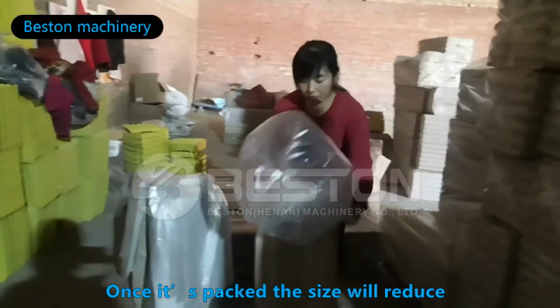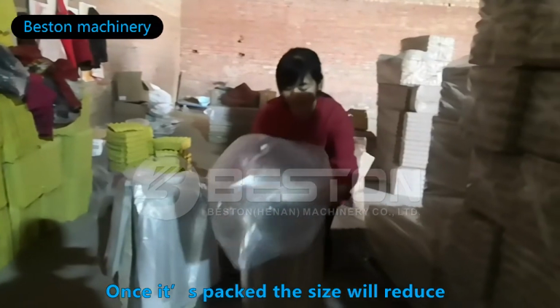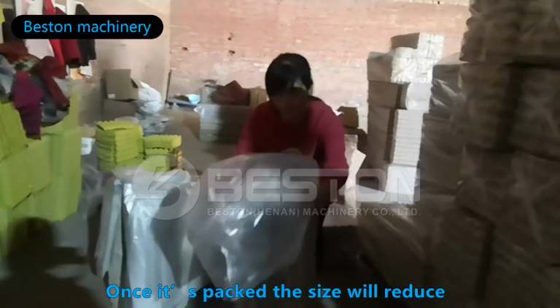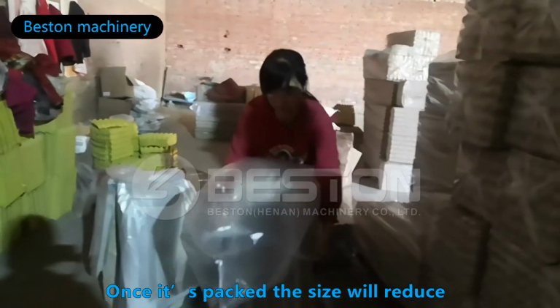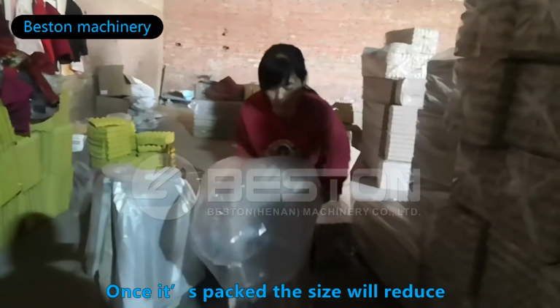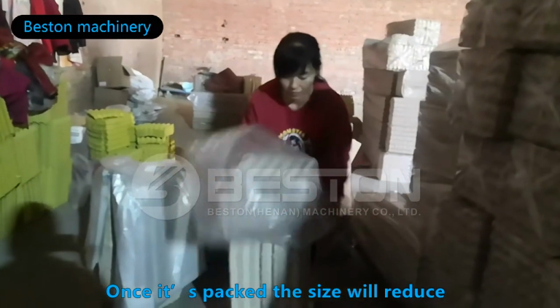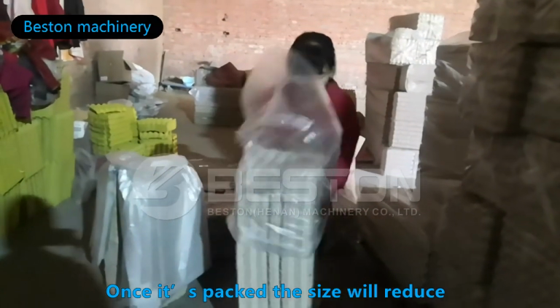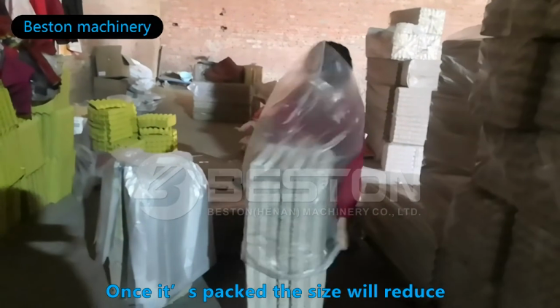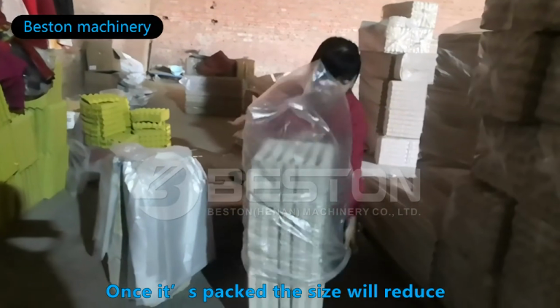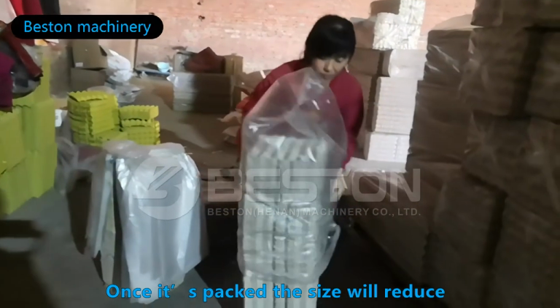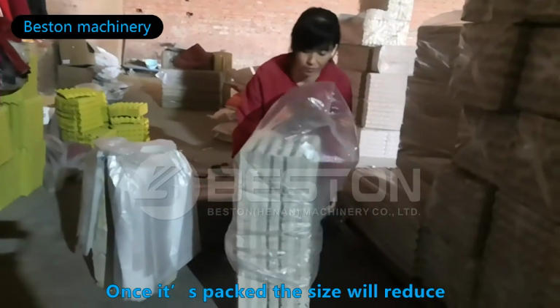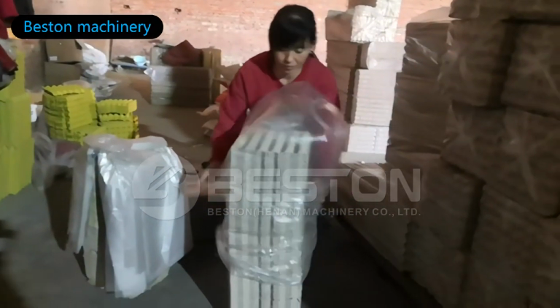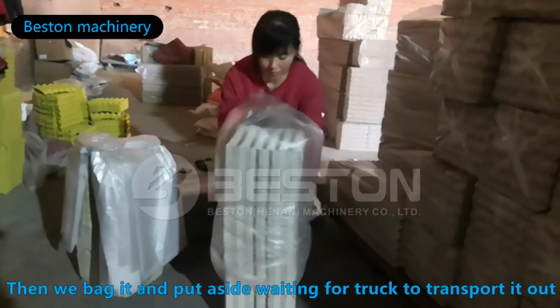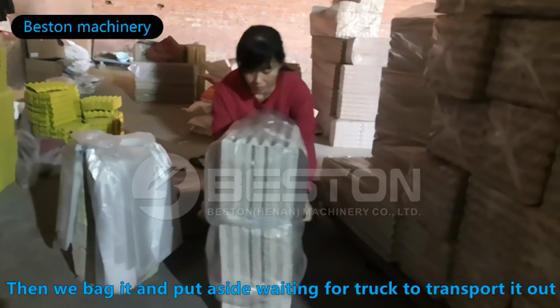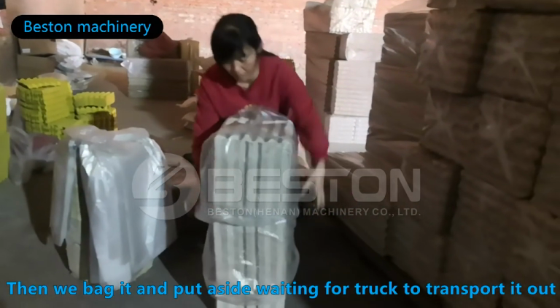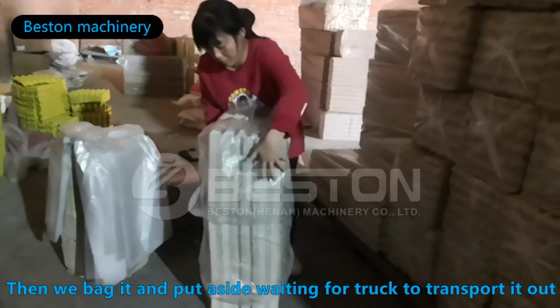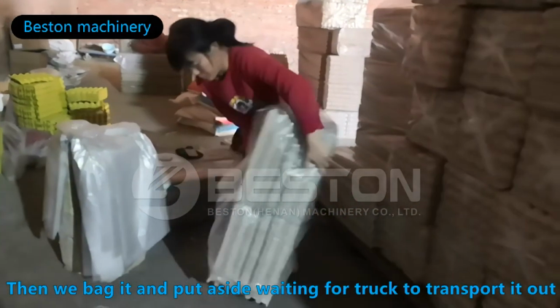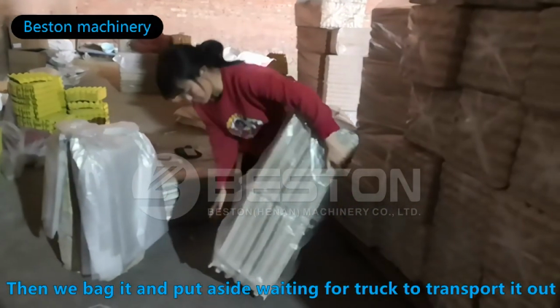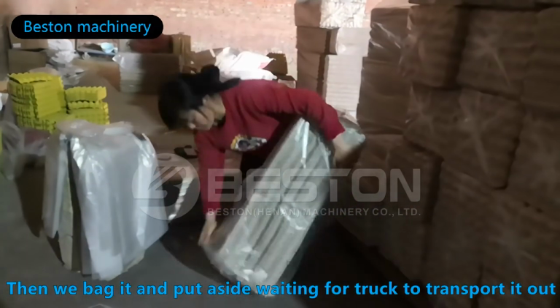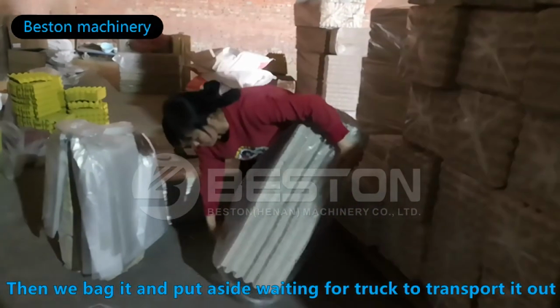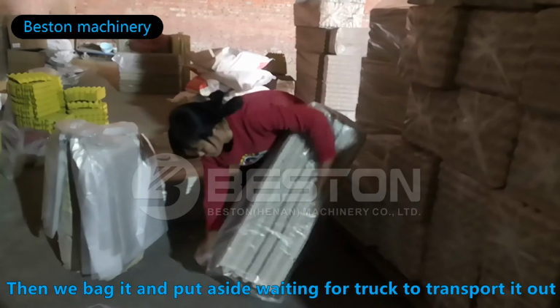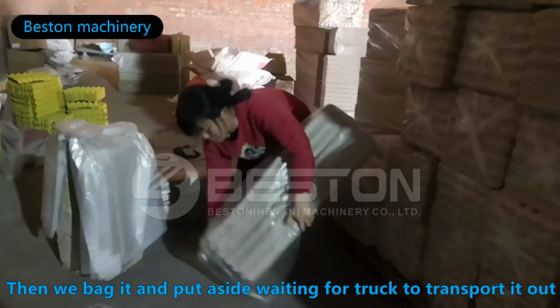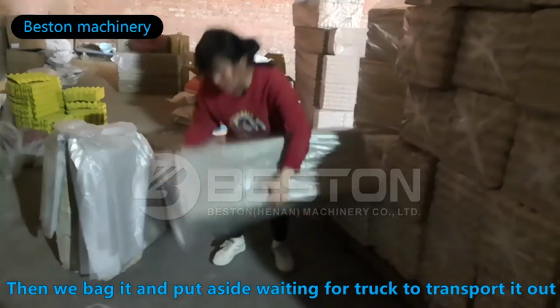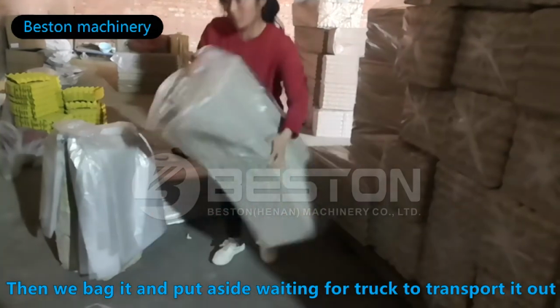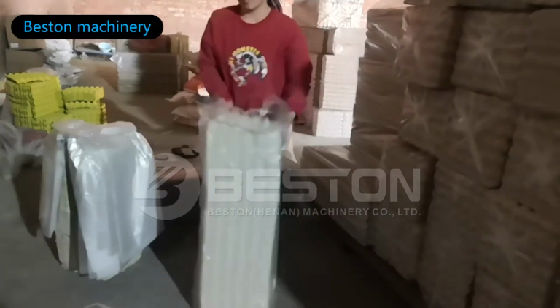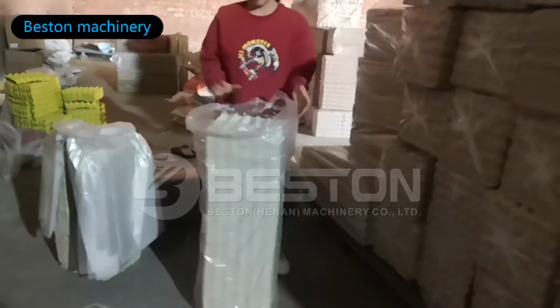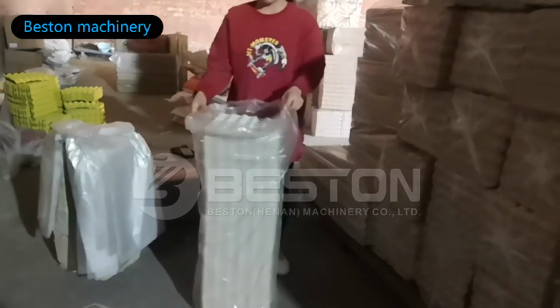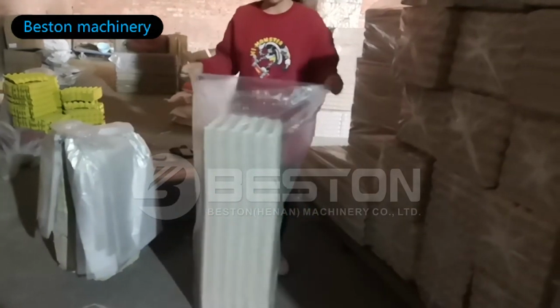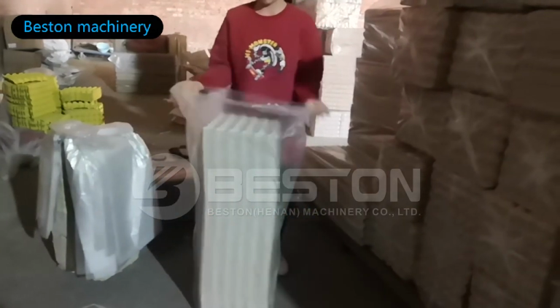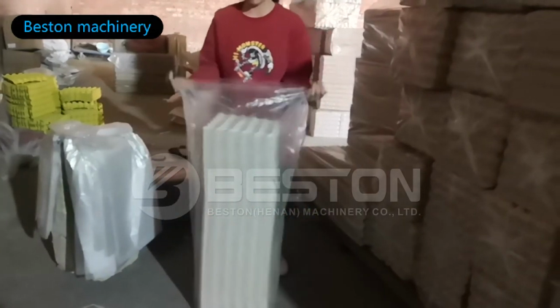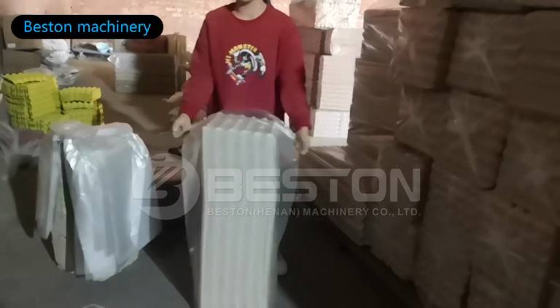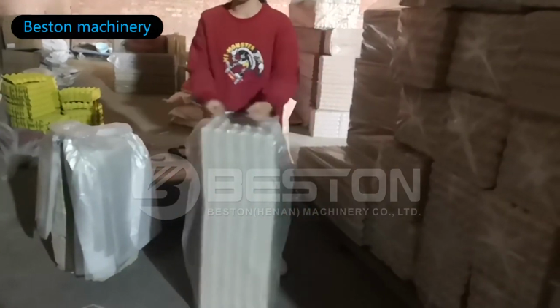Once it's packed, the size will reduce. Then we will pack it and put it aside waiting for the truck to transport it out.